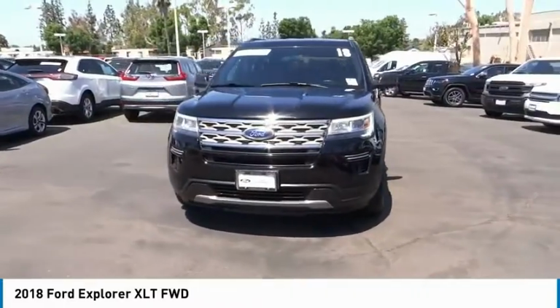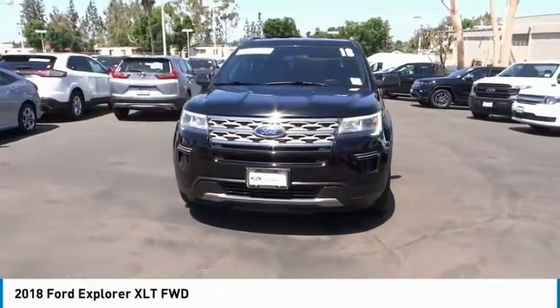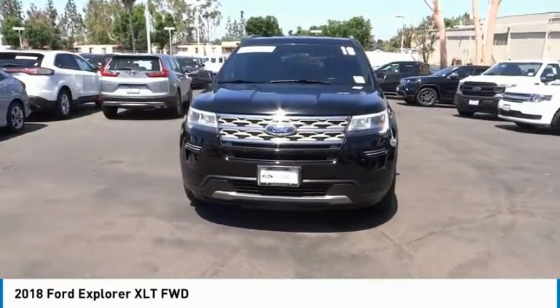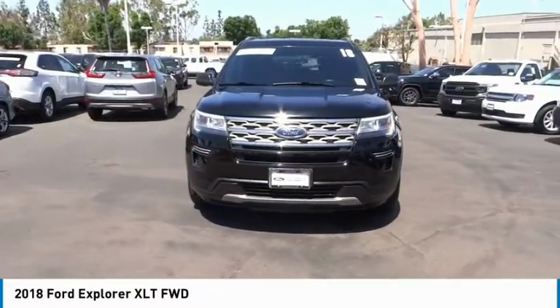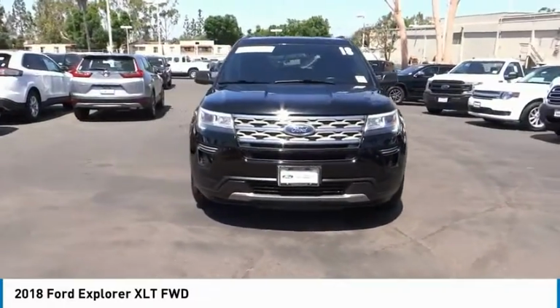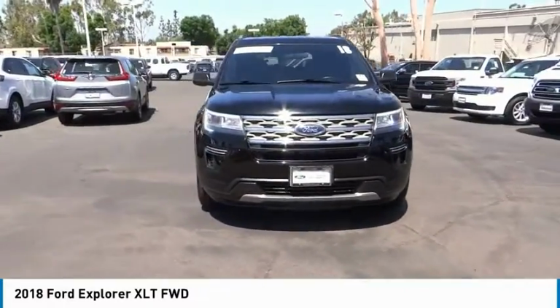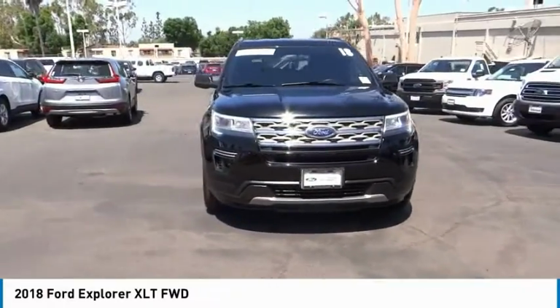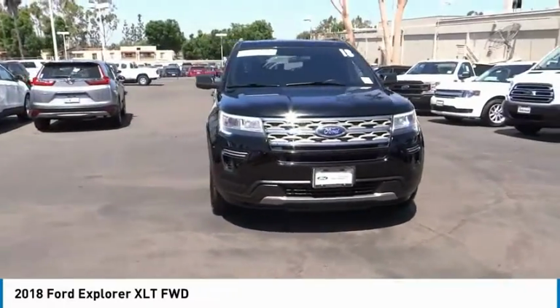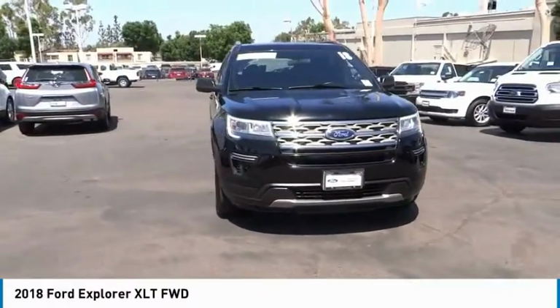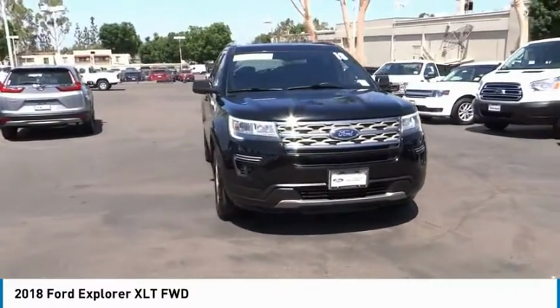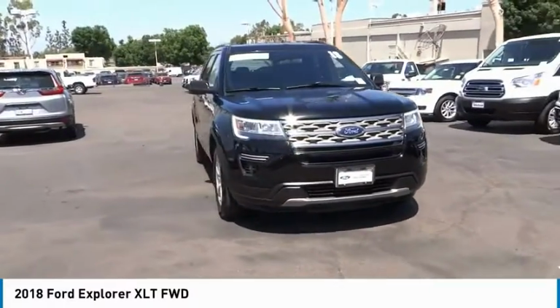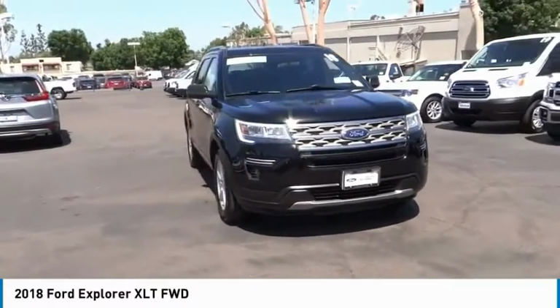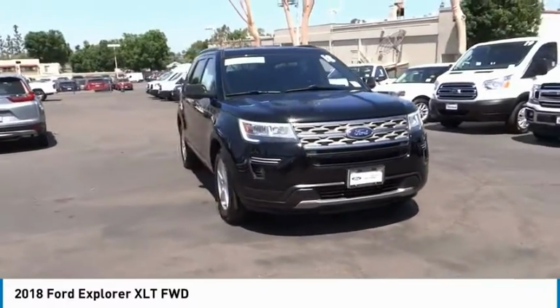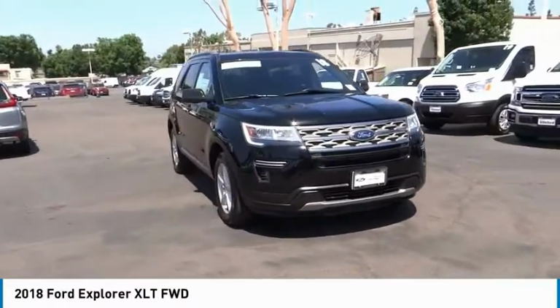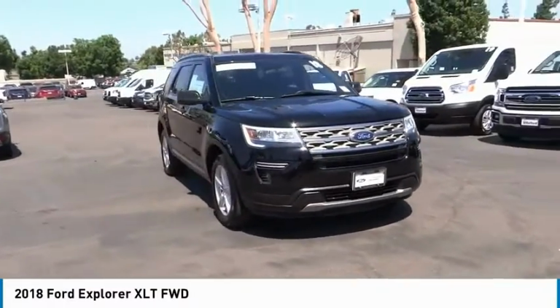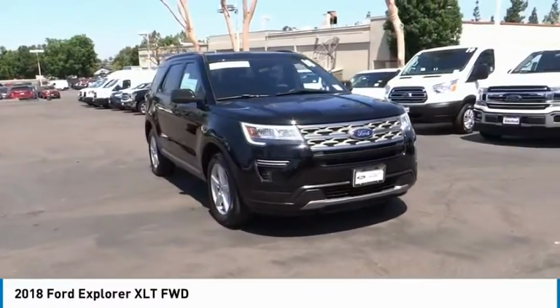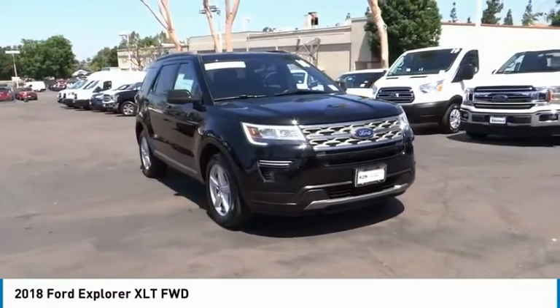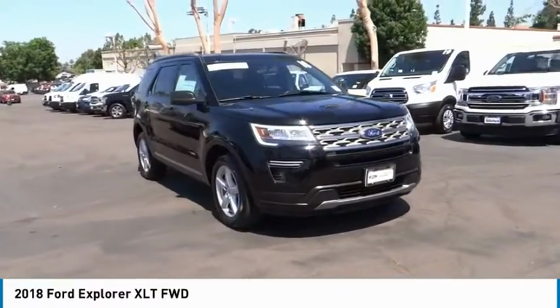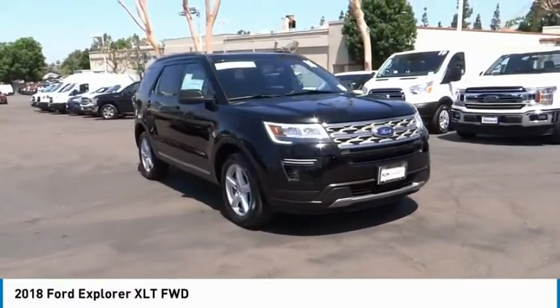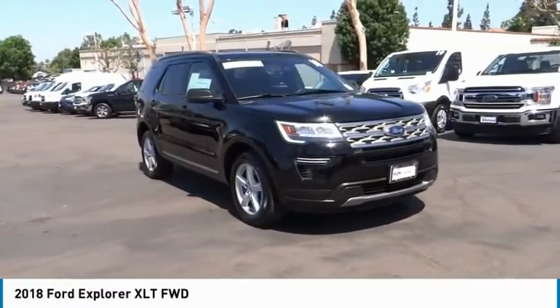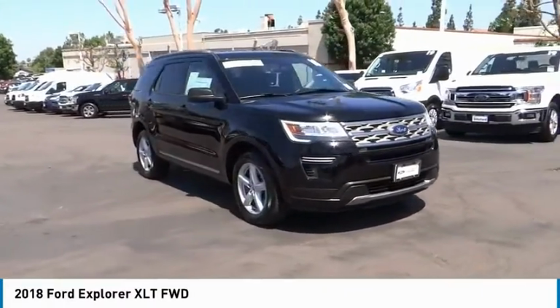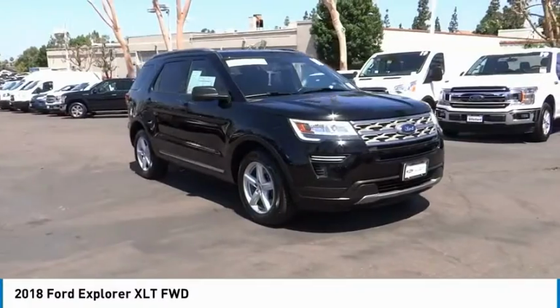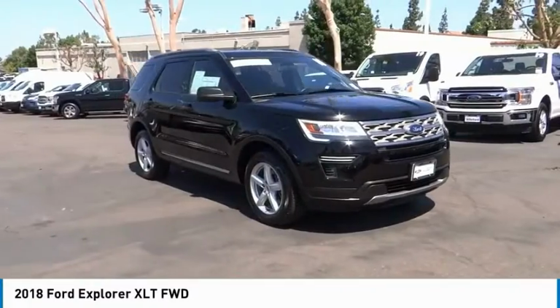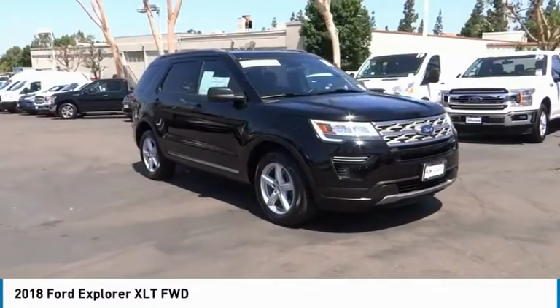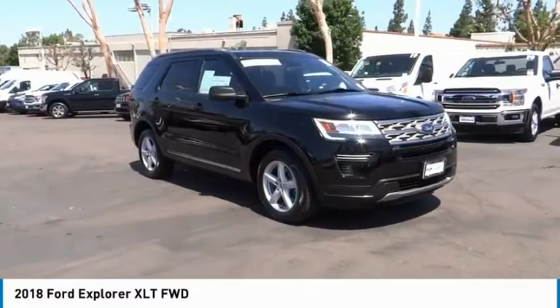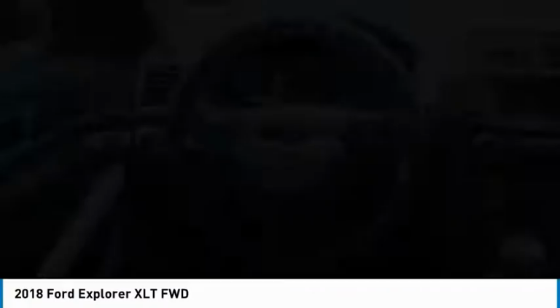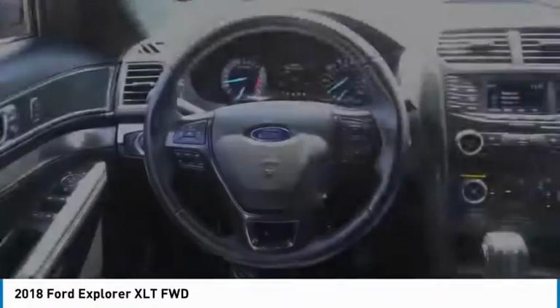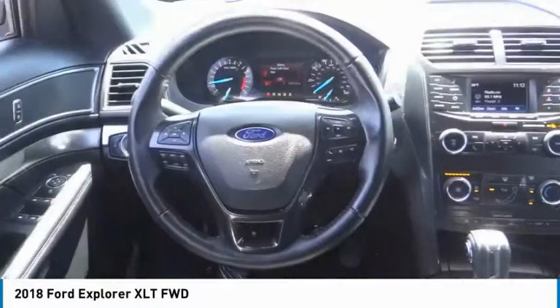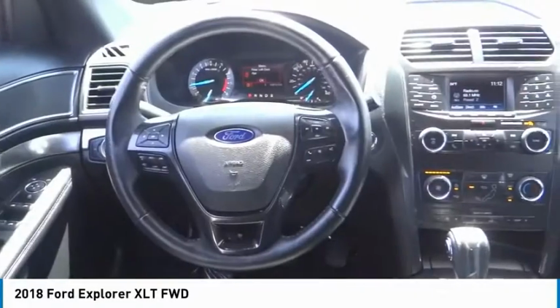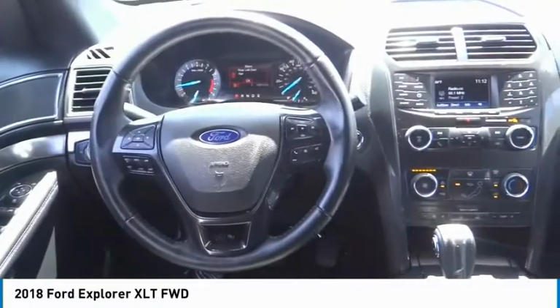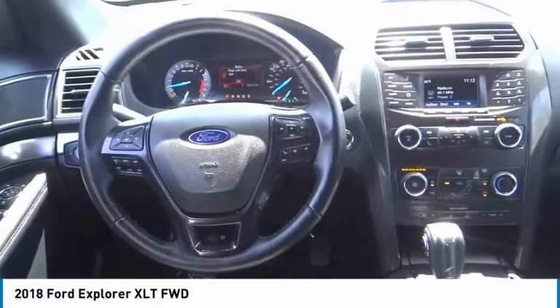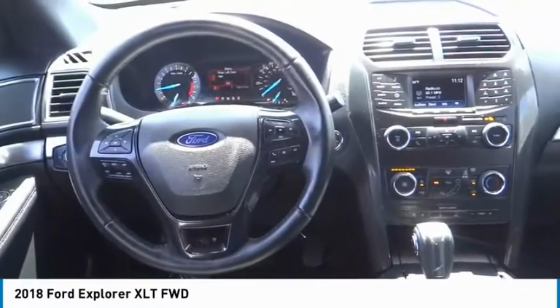Security system. Searching for a dependable vehicle that looks great too? You've found it, so stop in today.